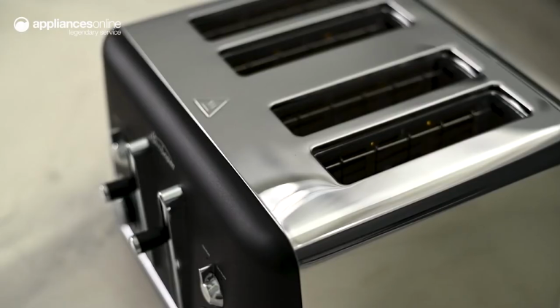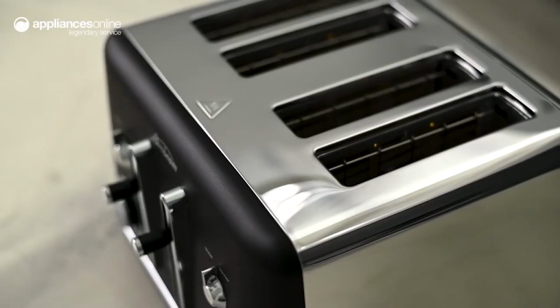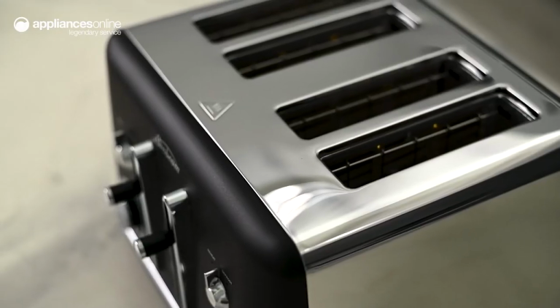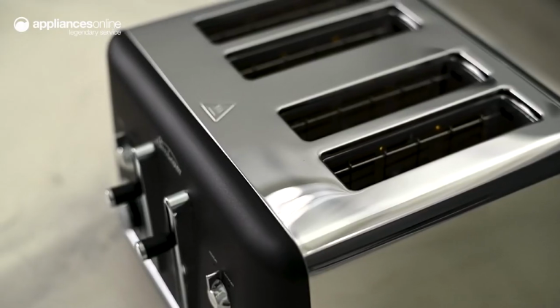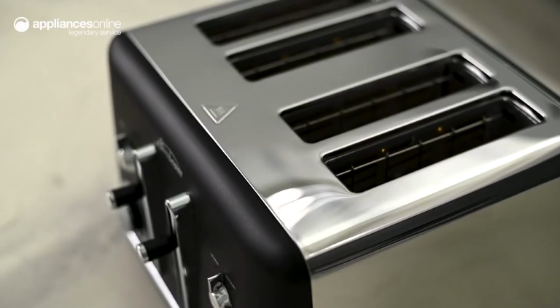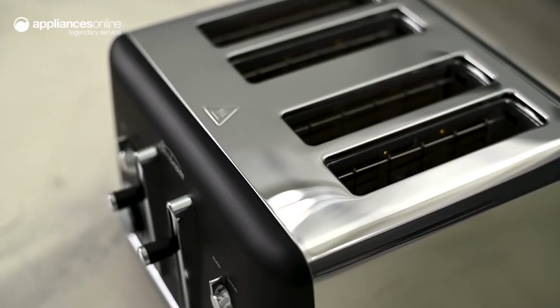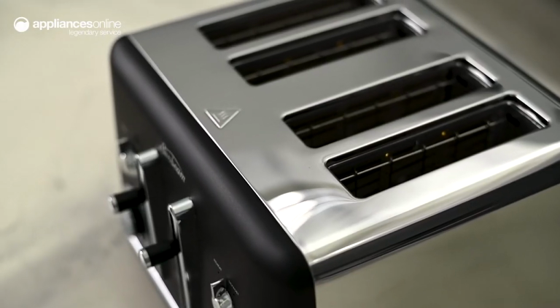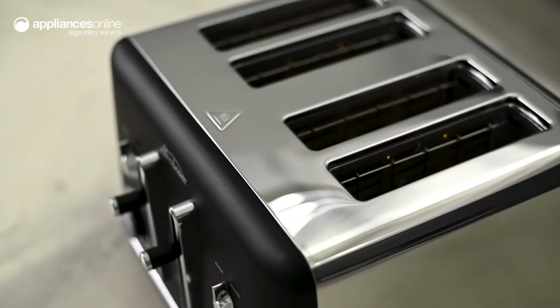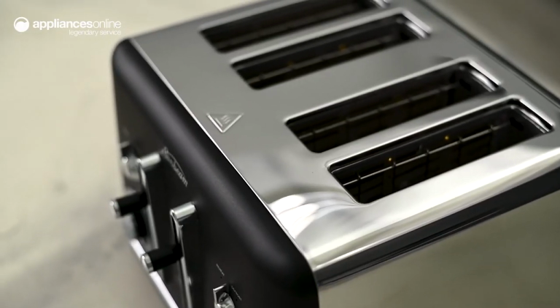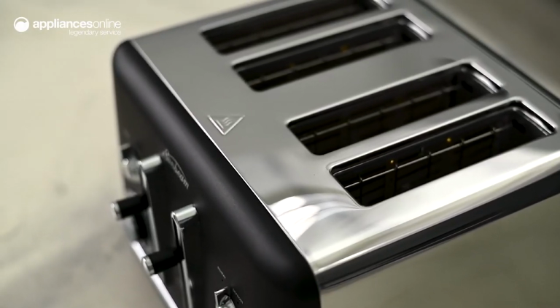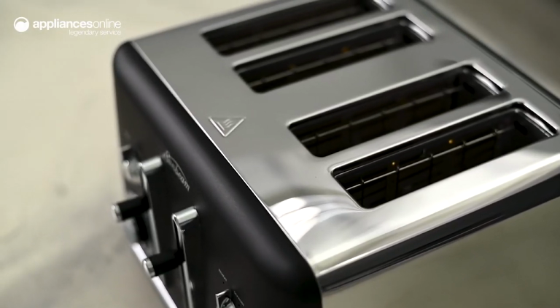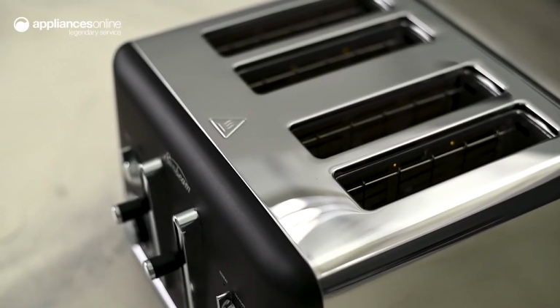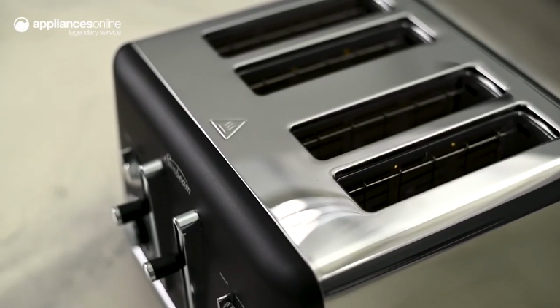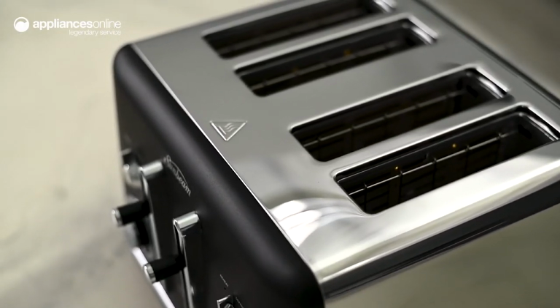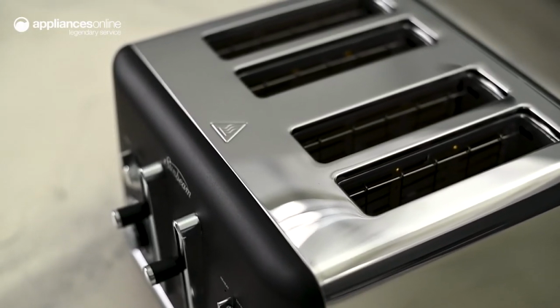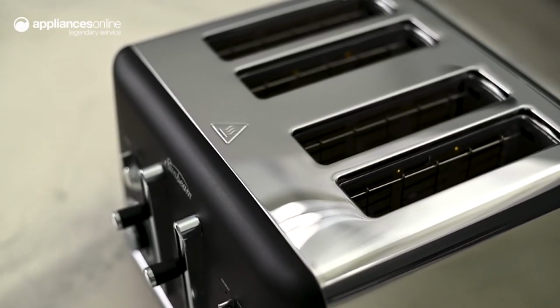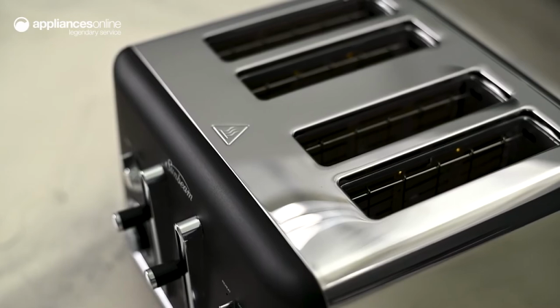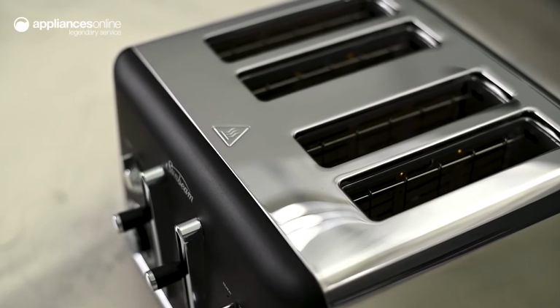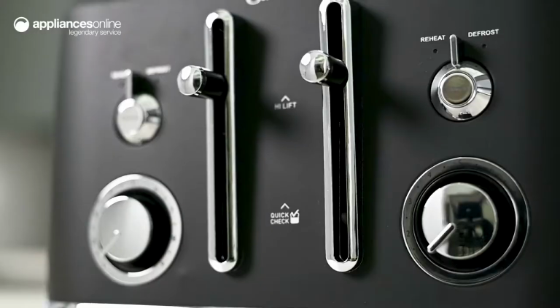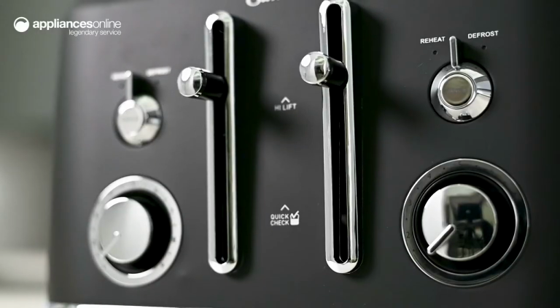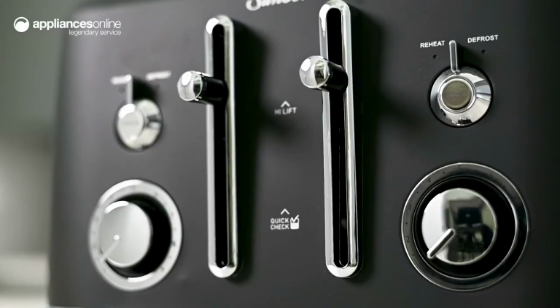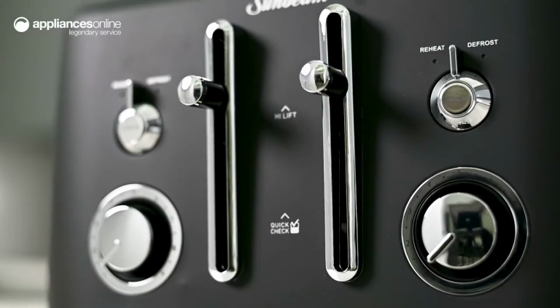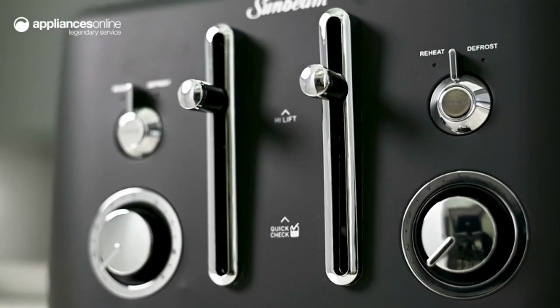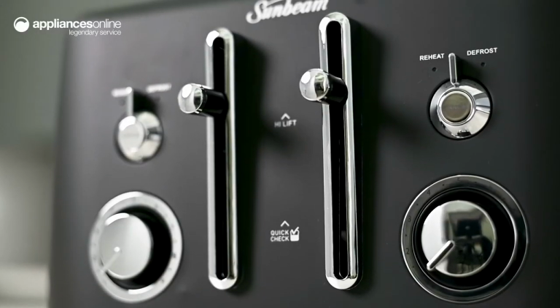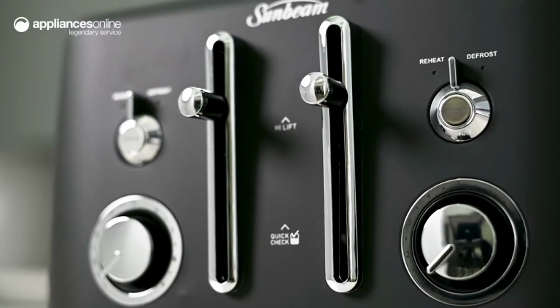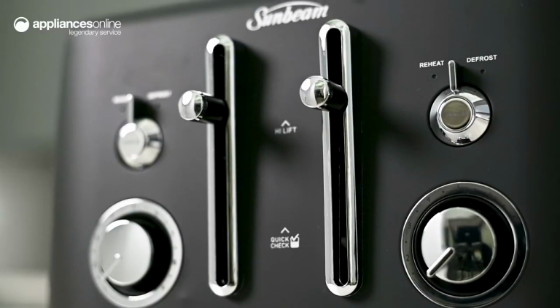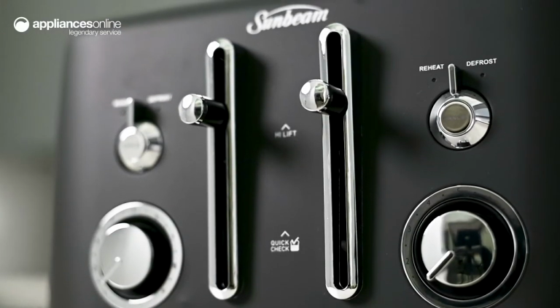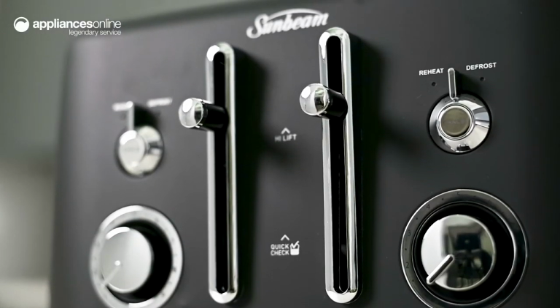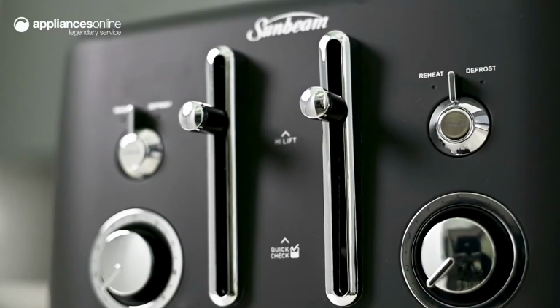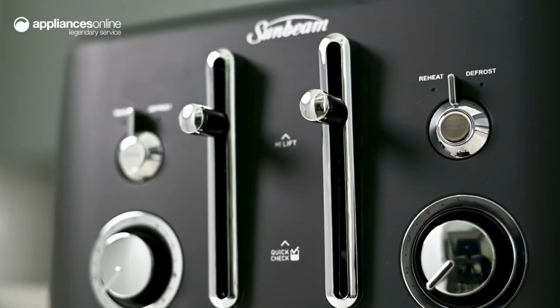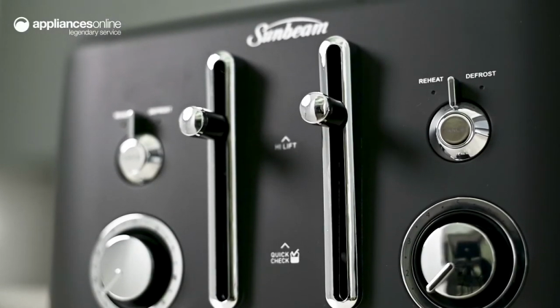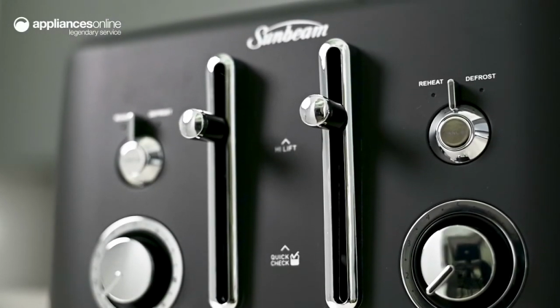Equipped with four slots, you can undertake two separate toasting cycles at a time, each of which can be set to different browning levels using the dual controls.